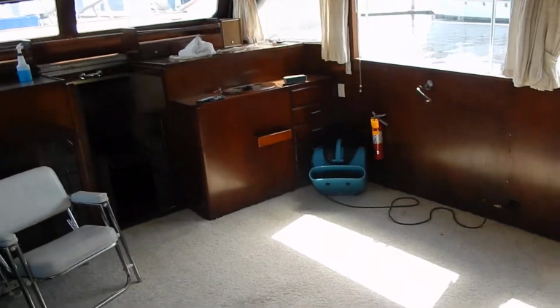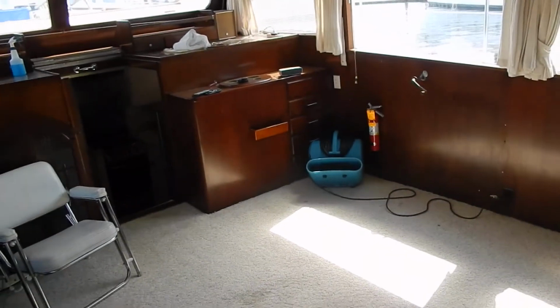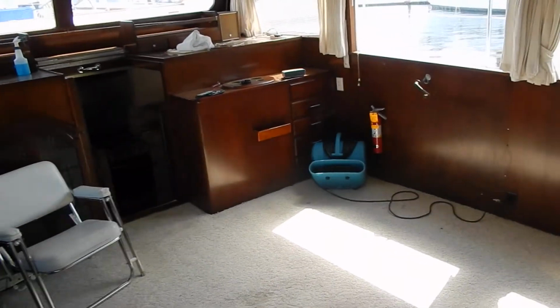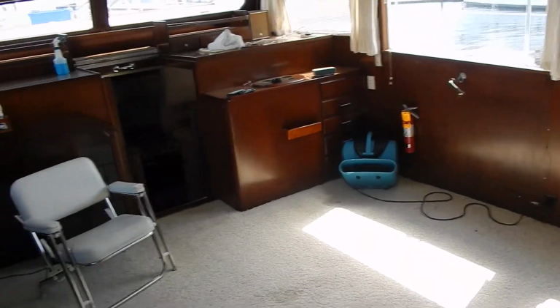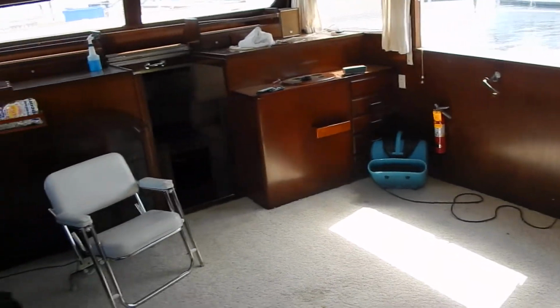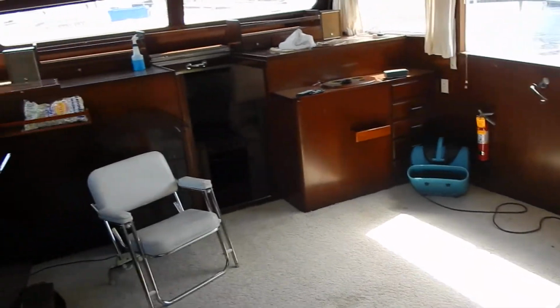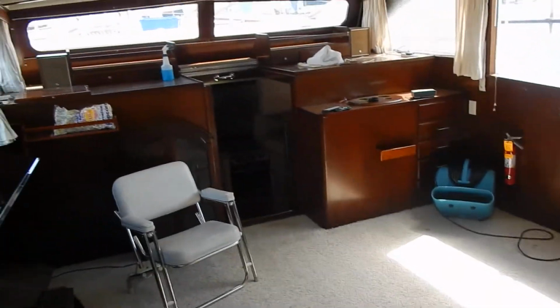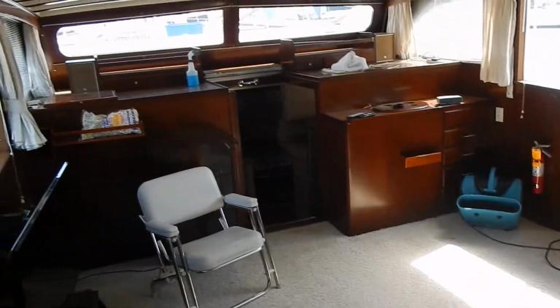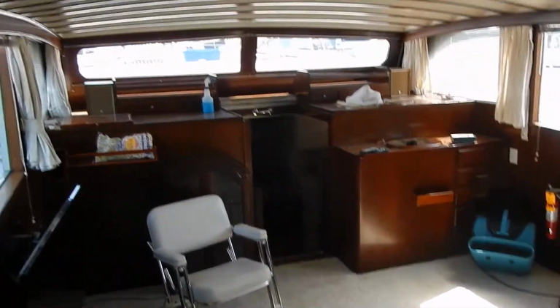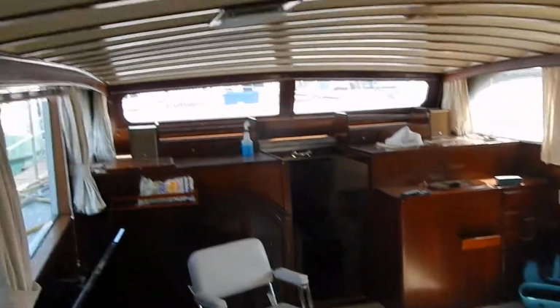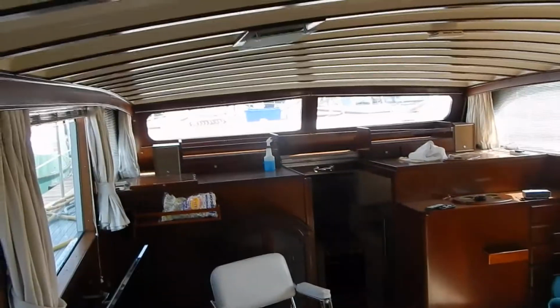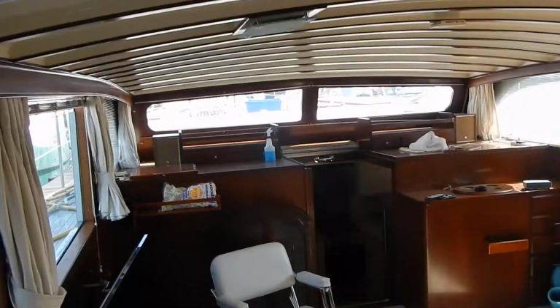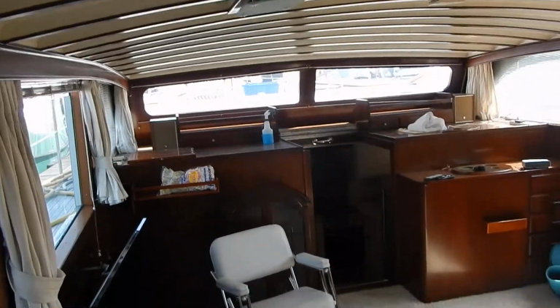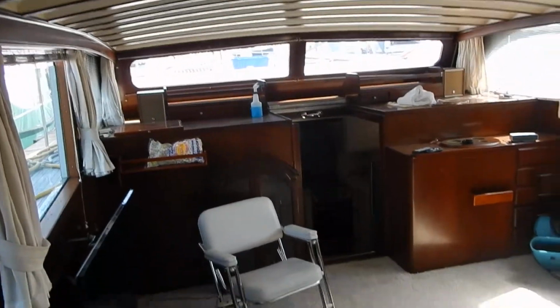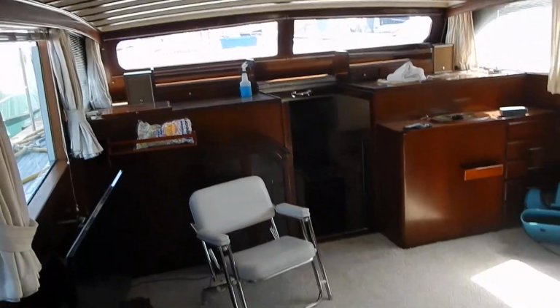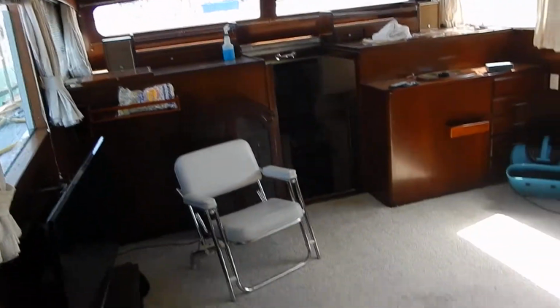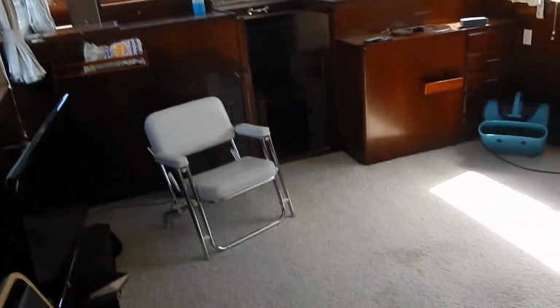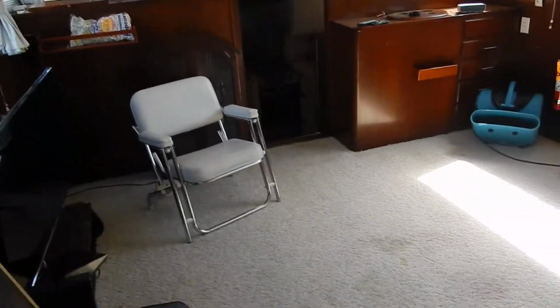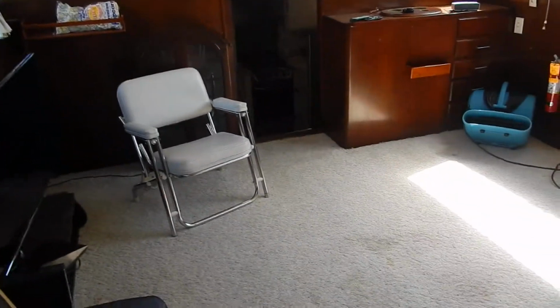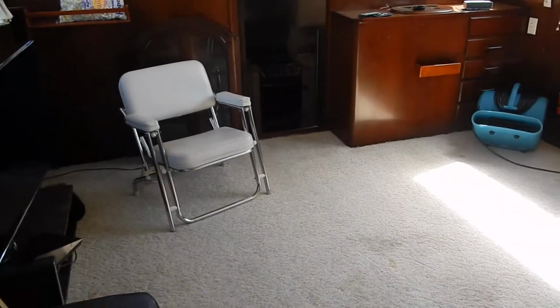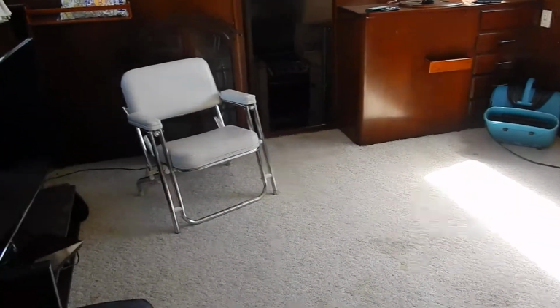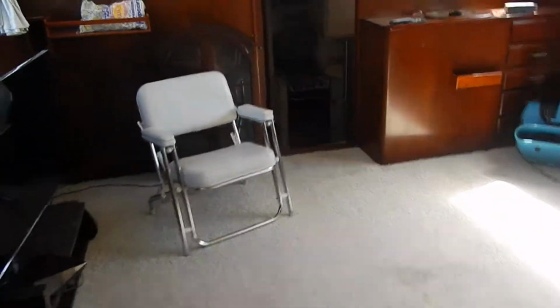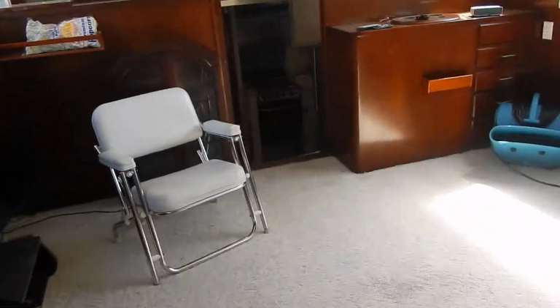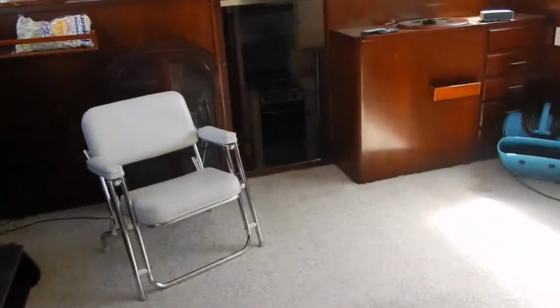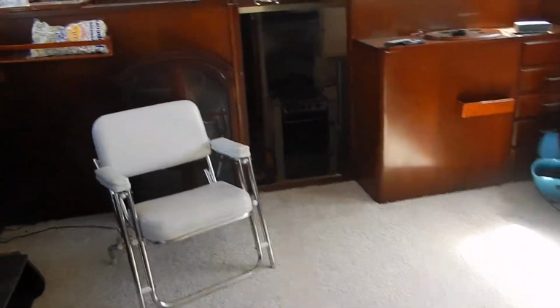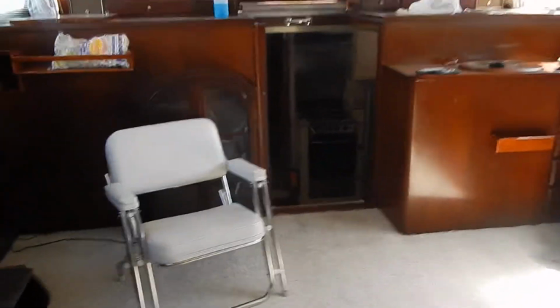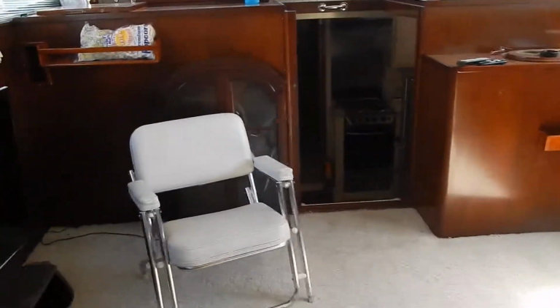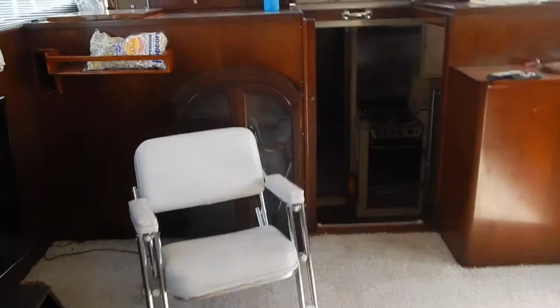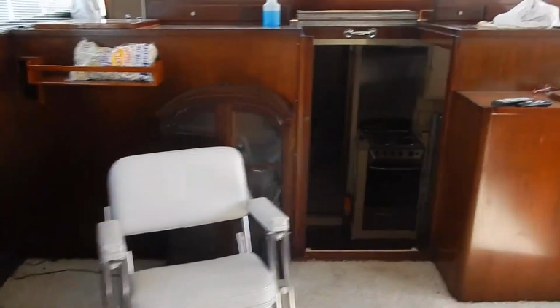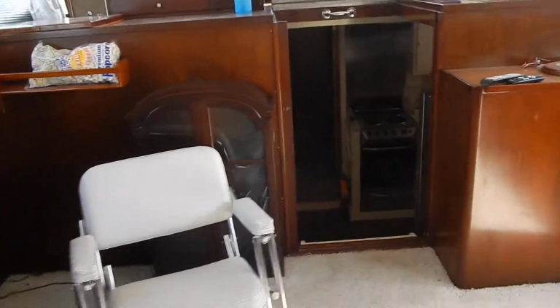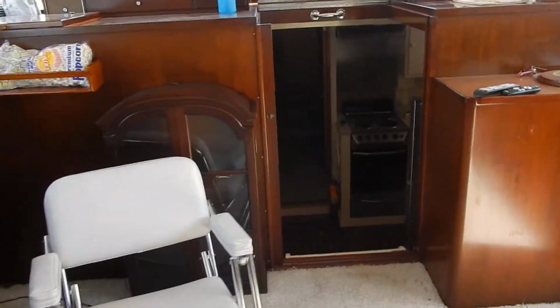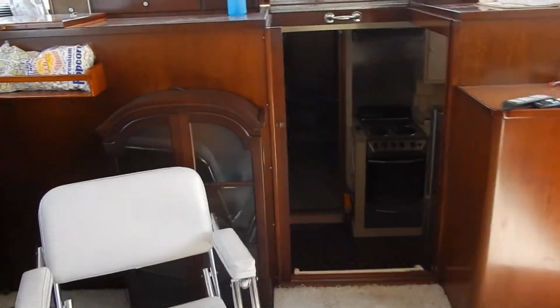I like the aft deck. It's a roomy salon. Galley down a couple of steps.